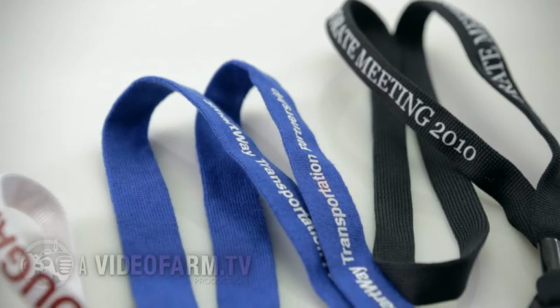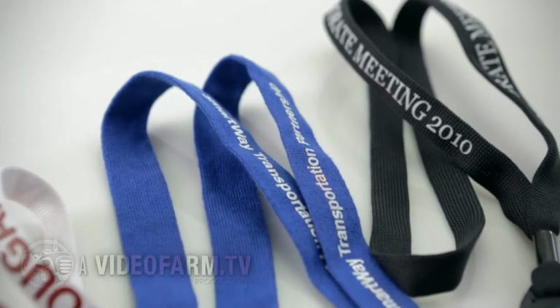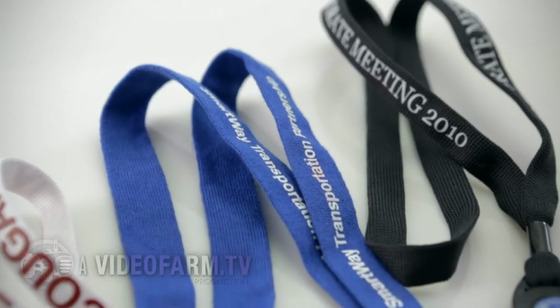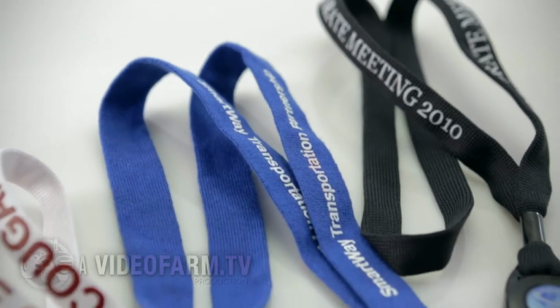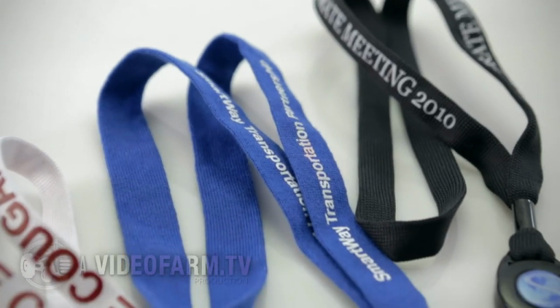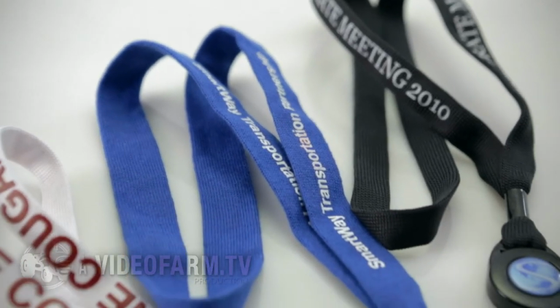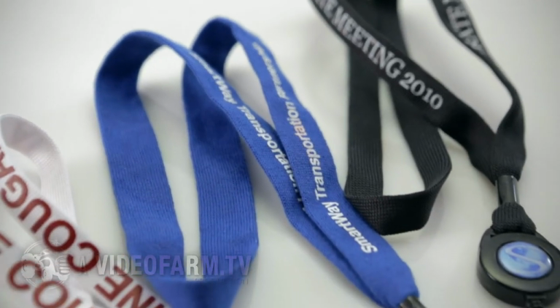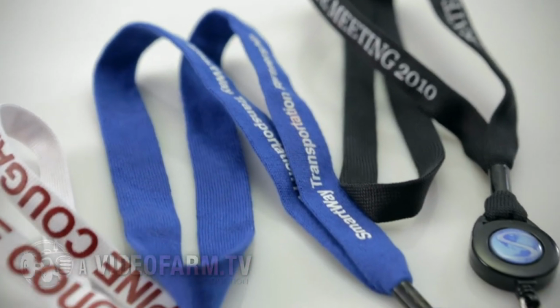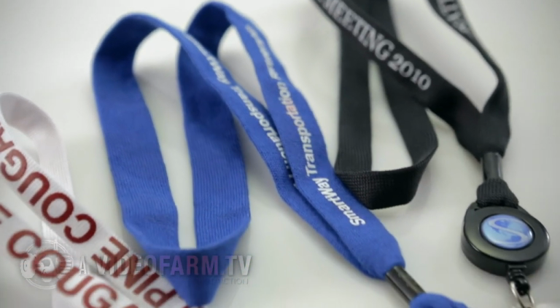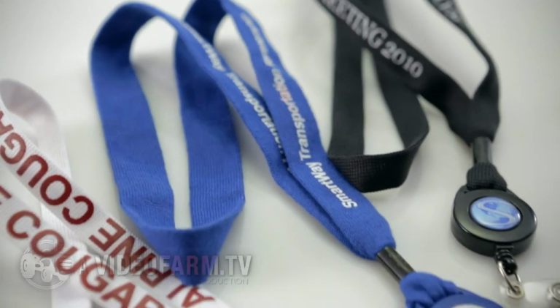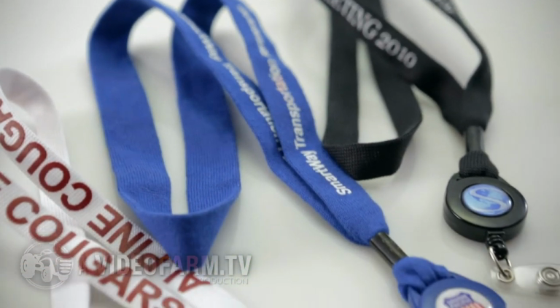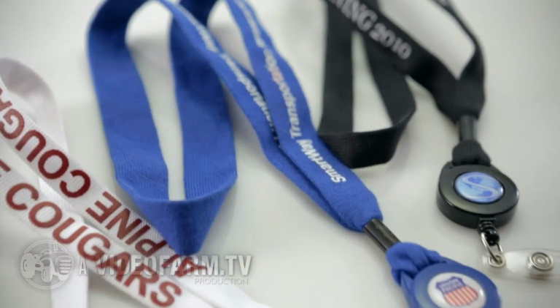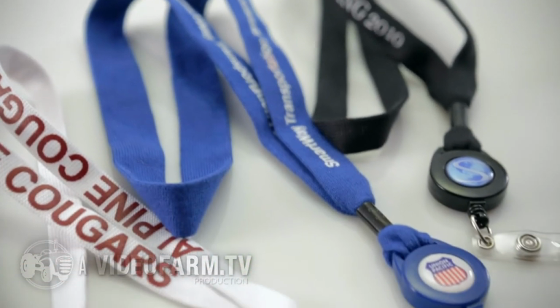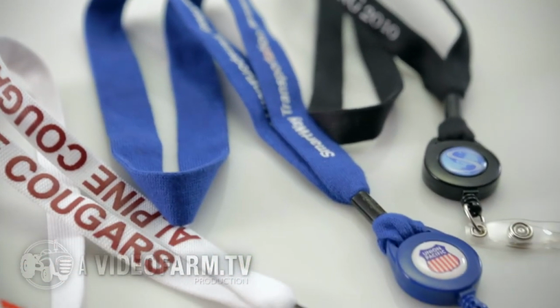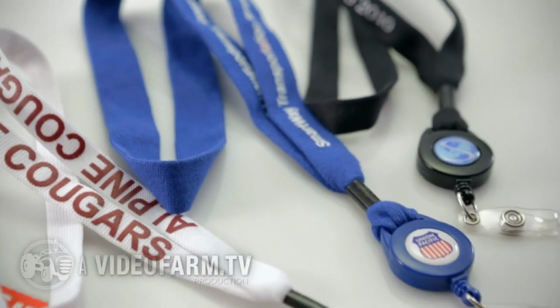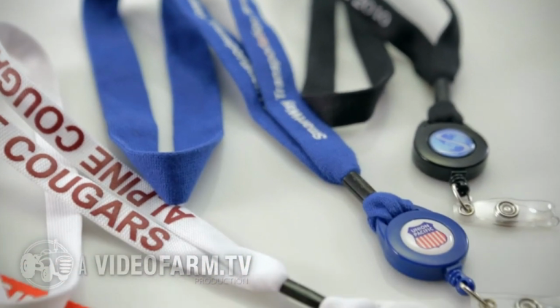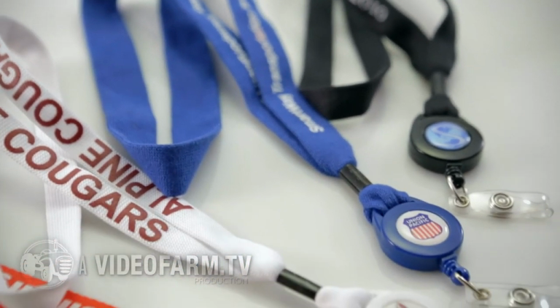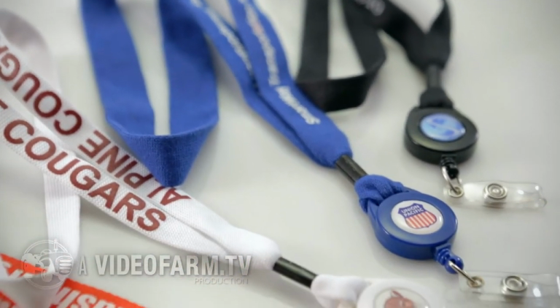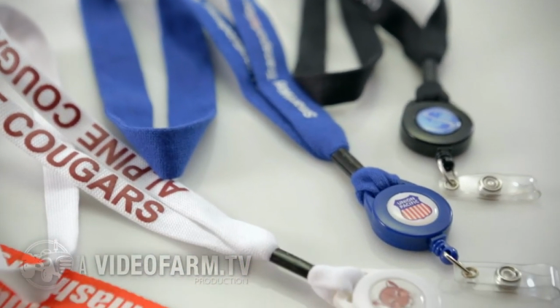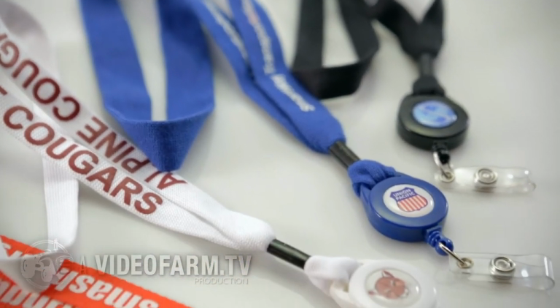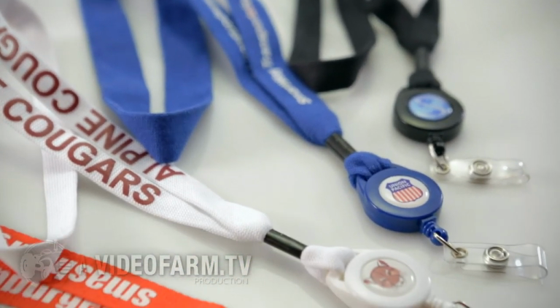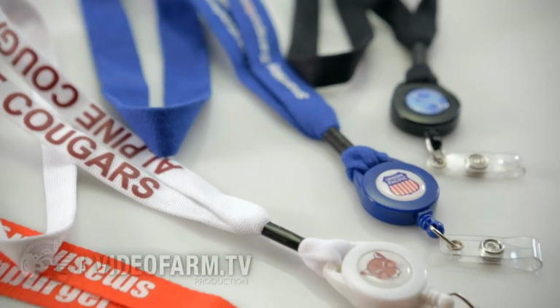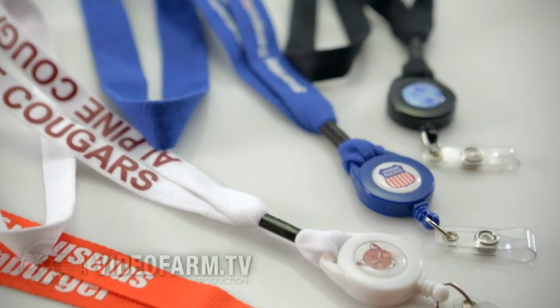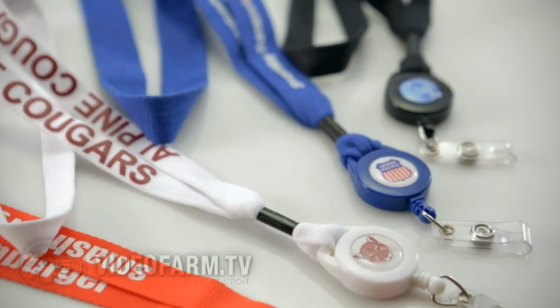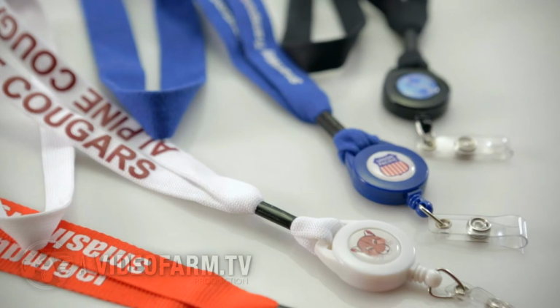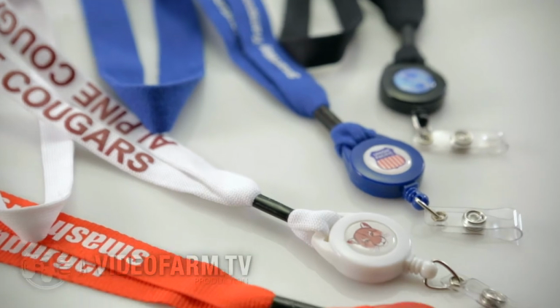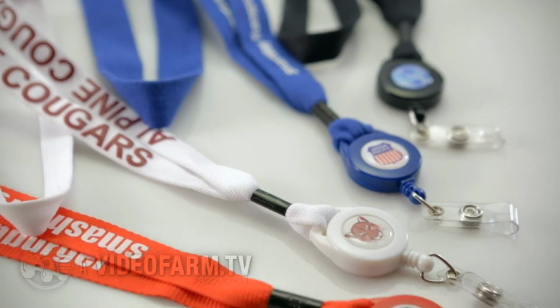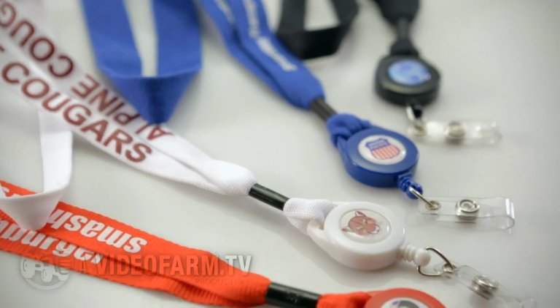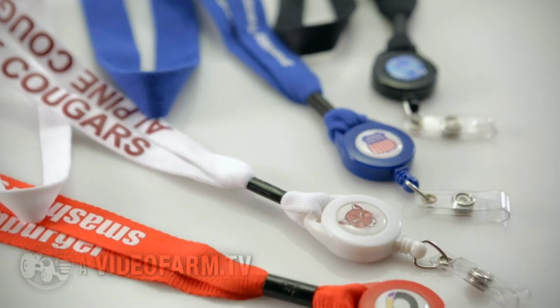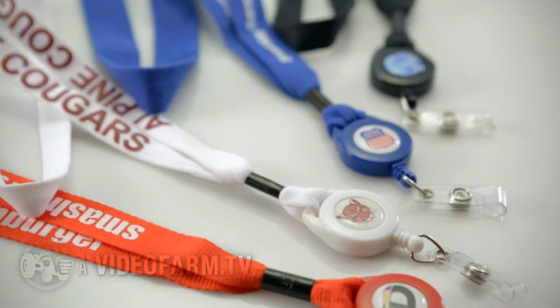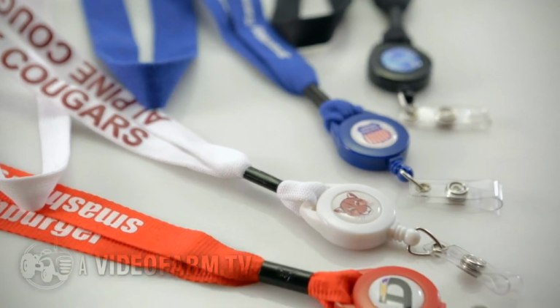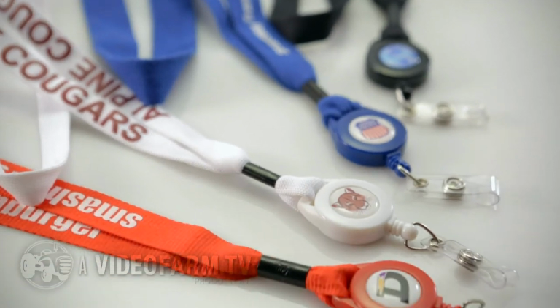Zips are proudly USA made and come in five different color choices: black, navy, white, red, and royal.